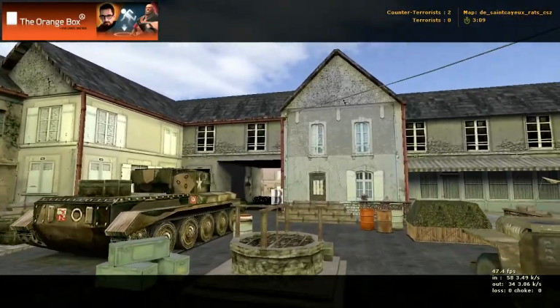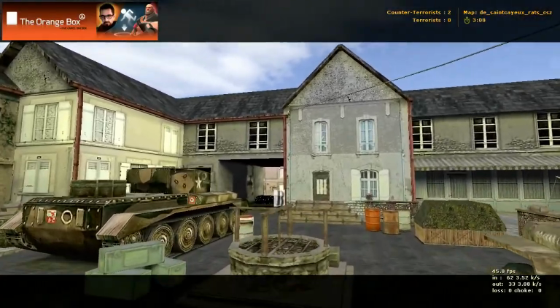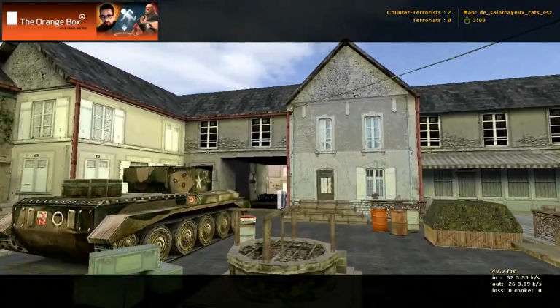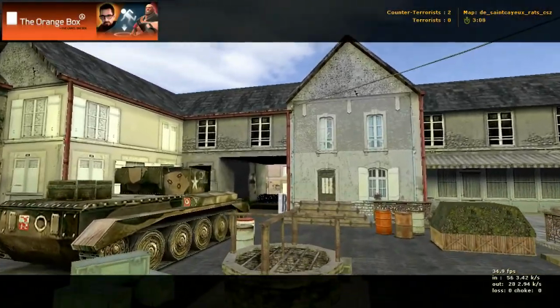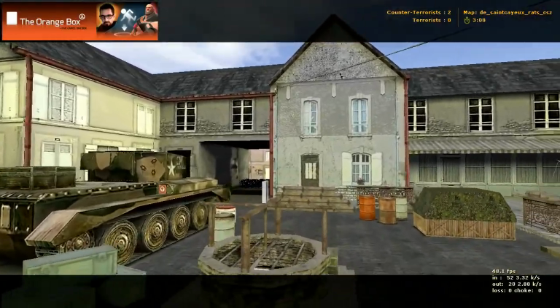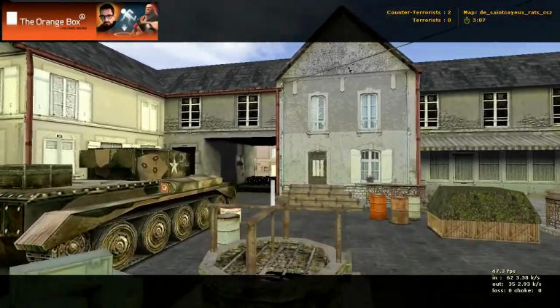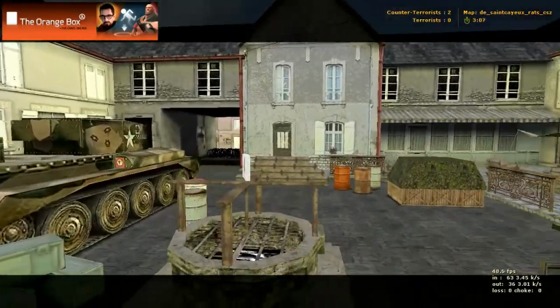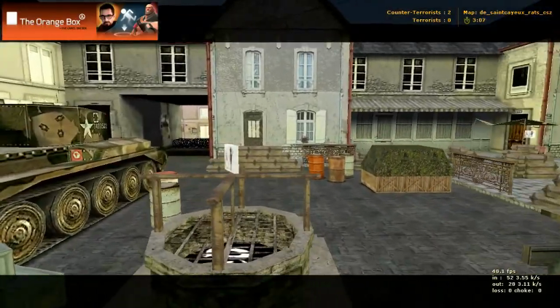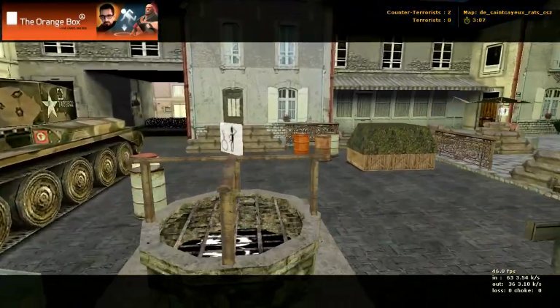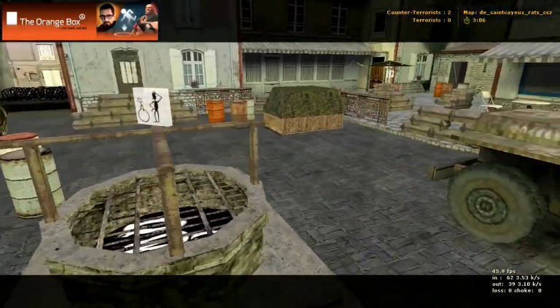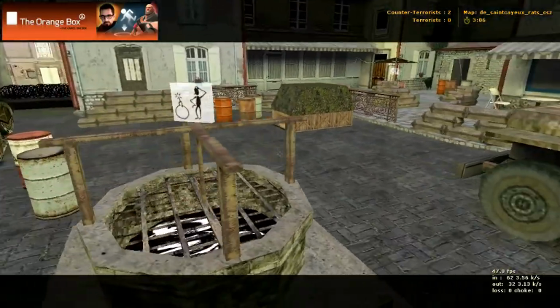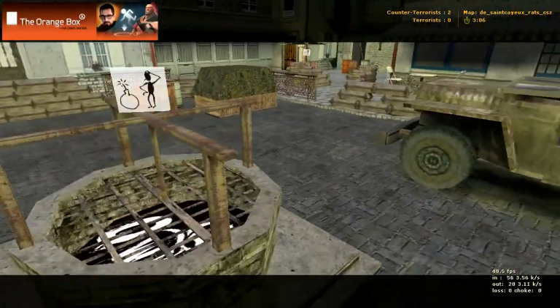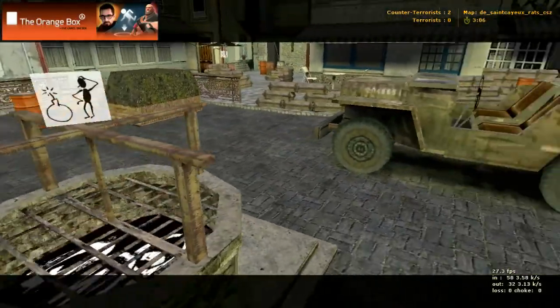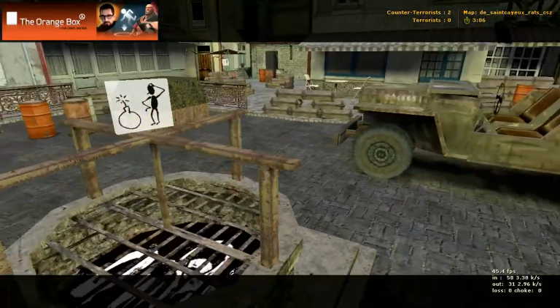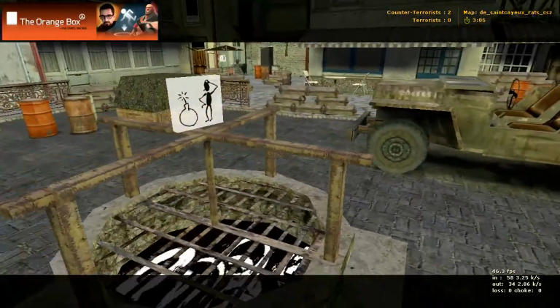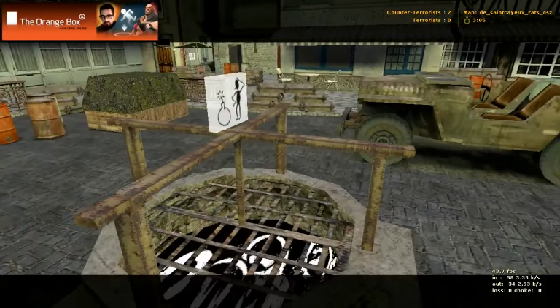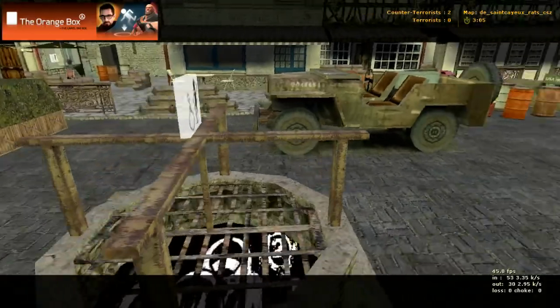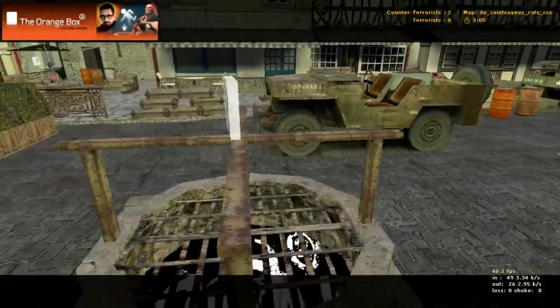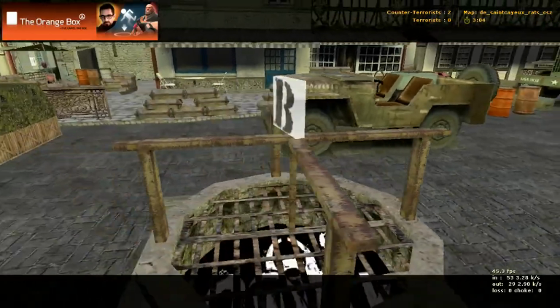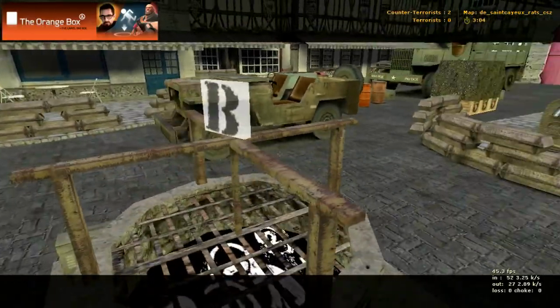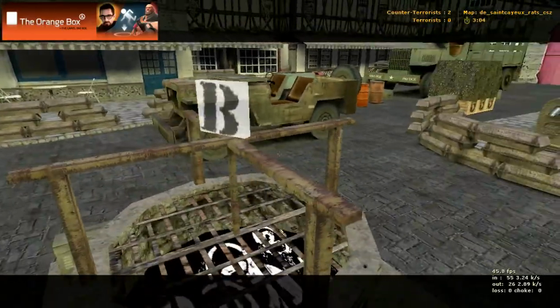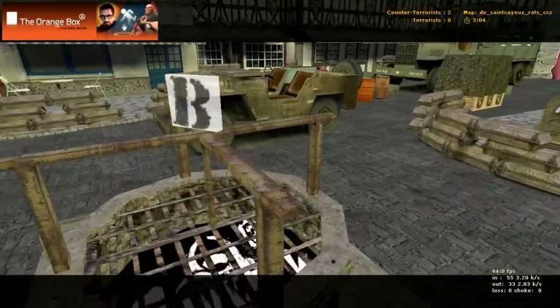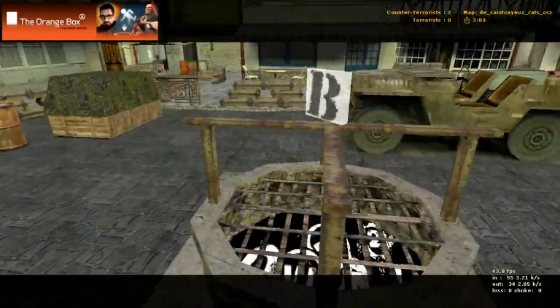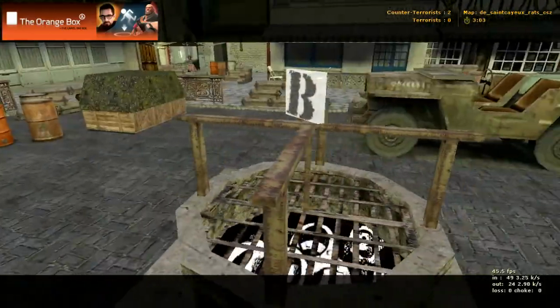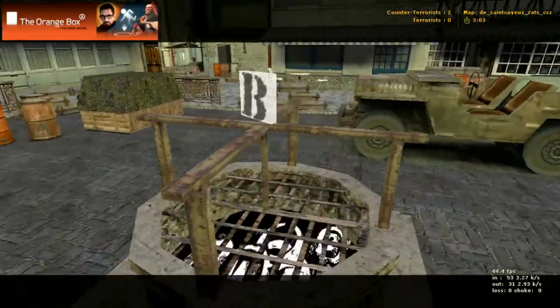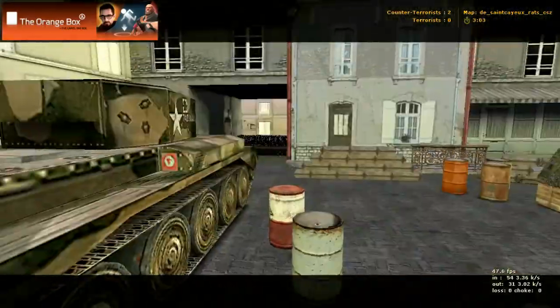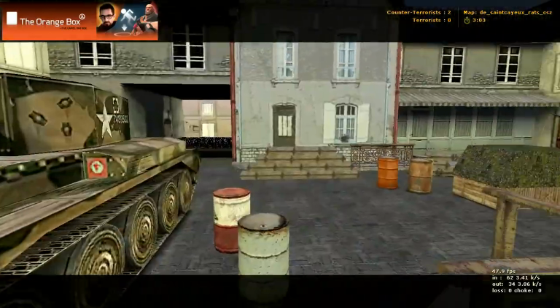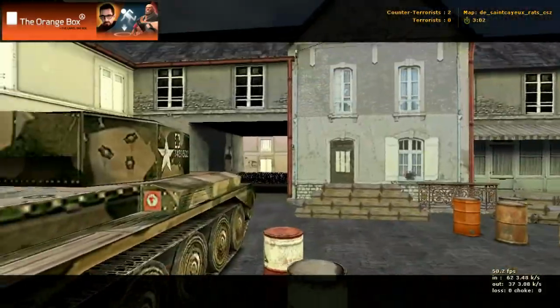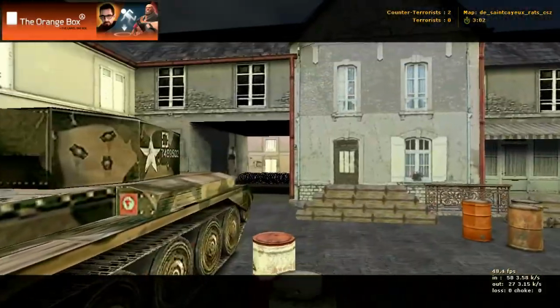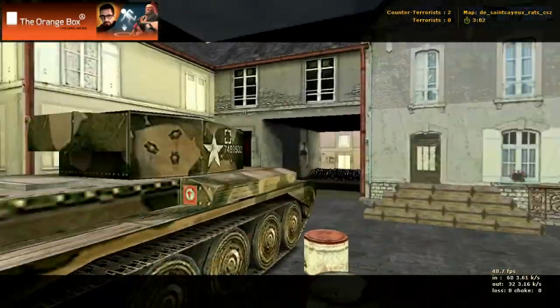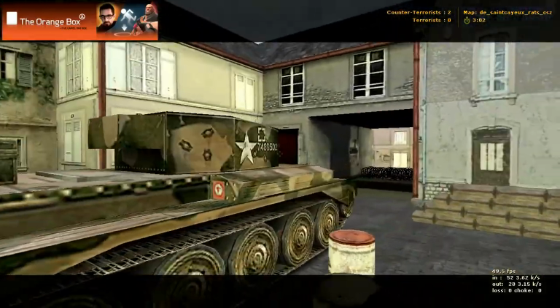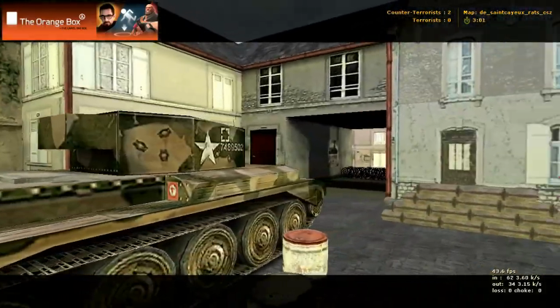And then here's another bomb site B — this is the well. So there are two bomb site B's and one bomb site A.